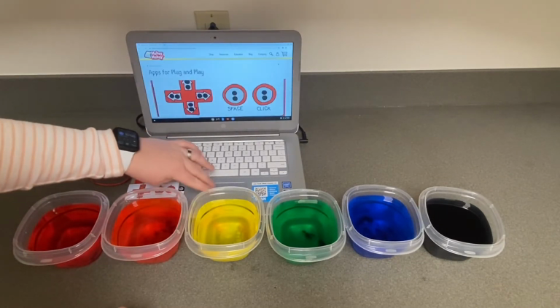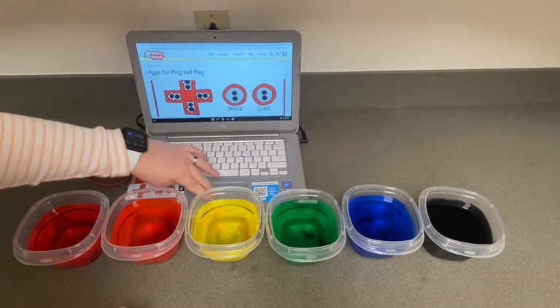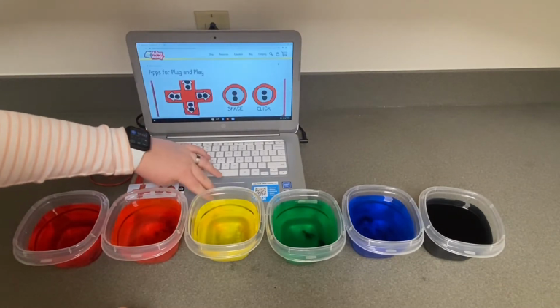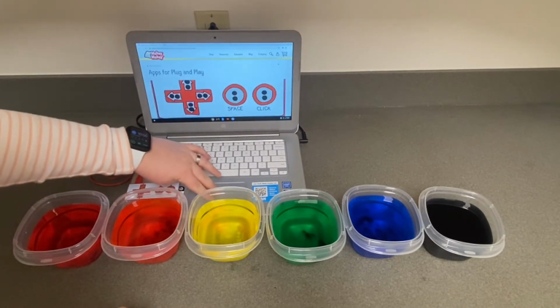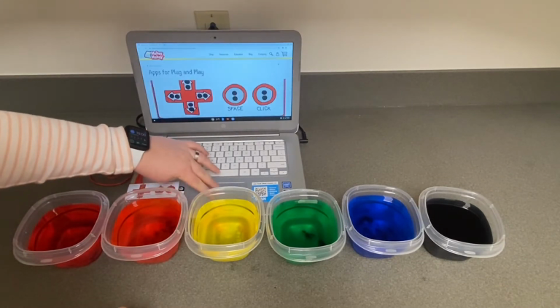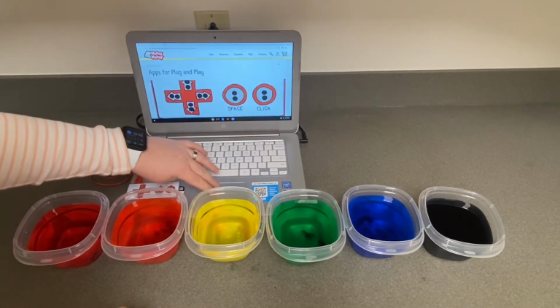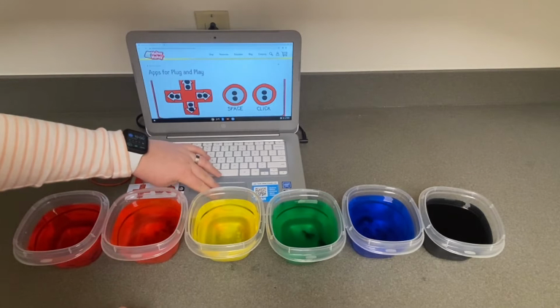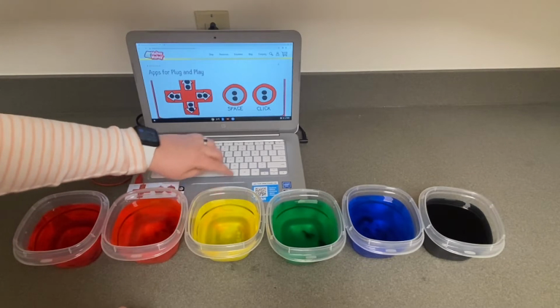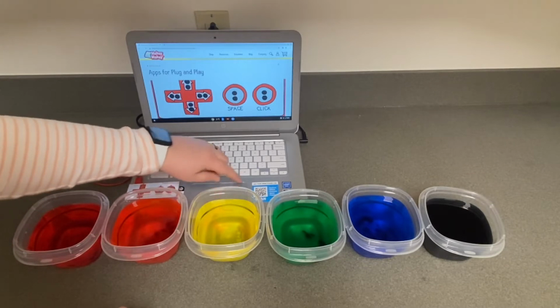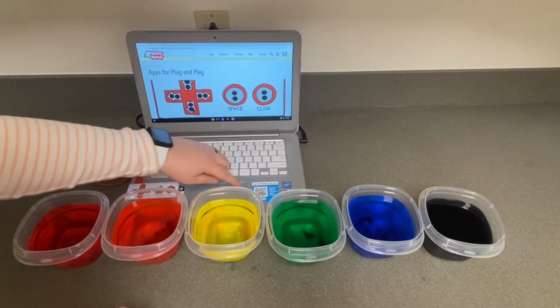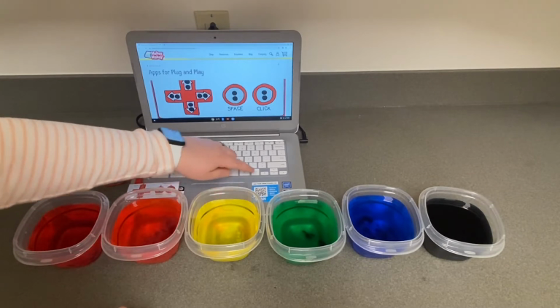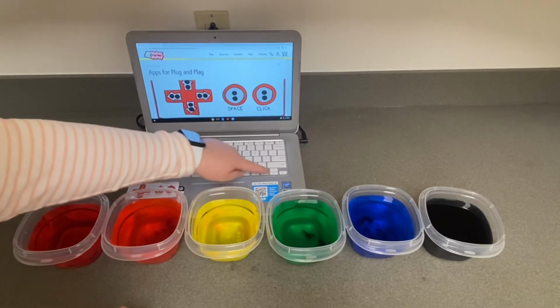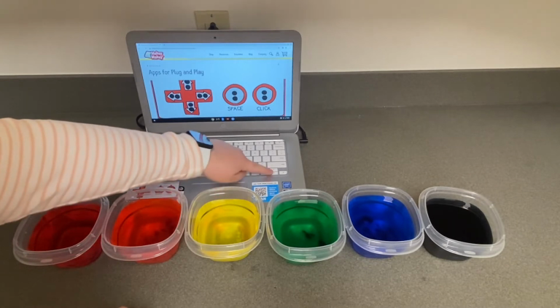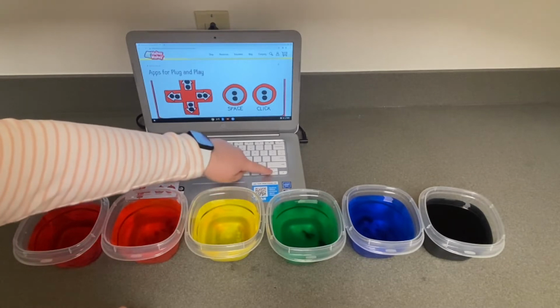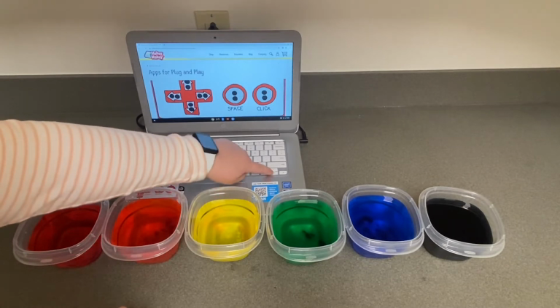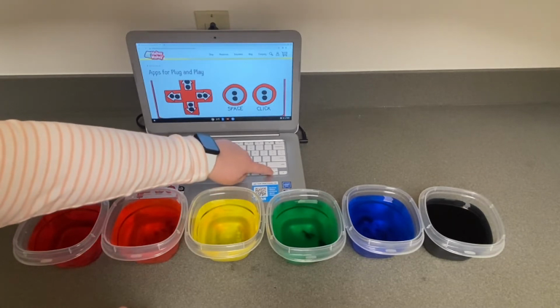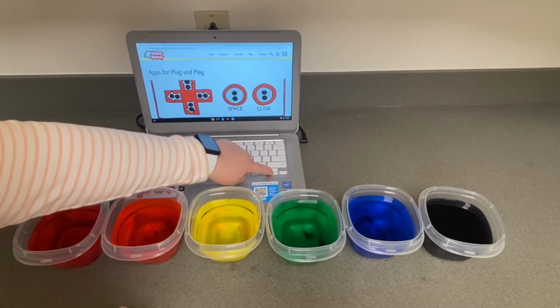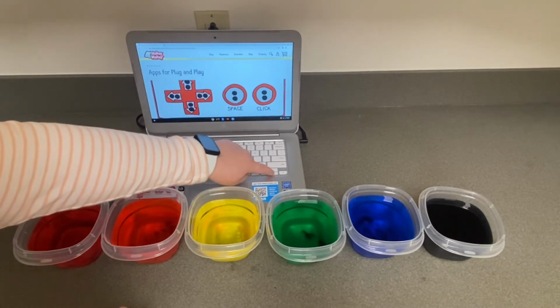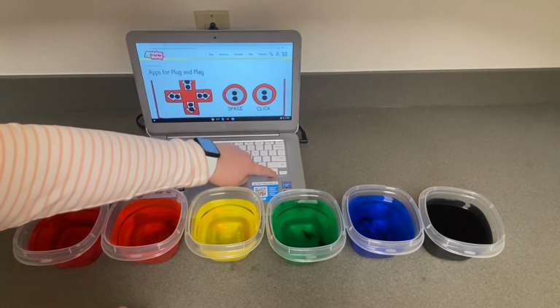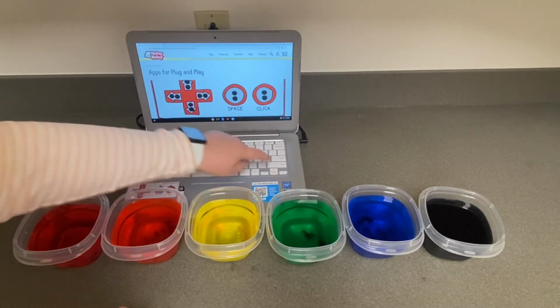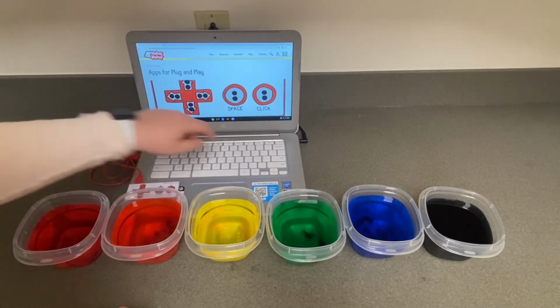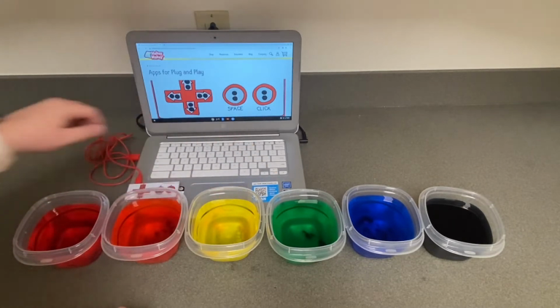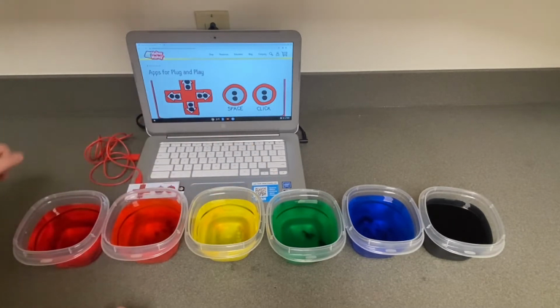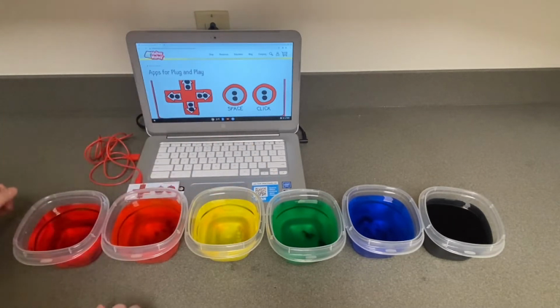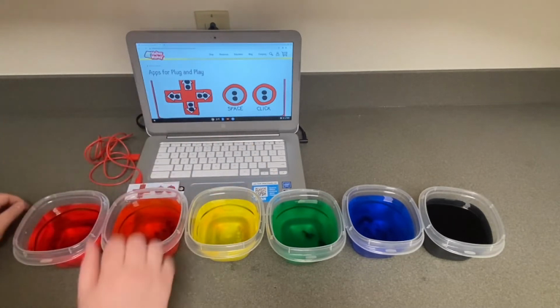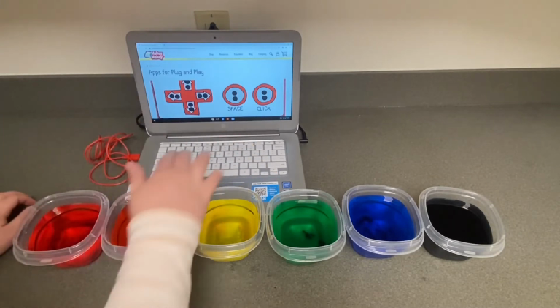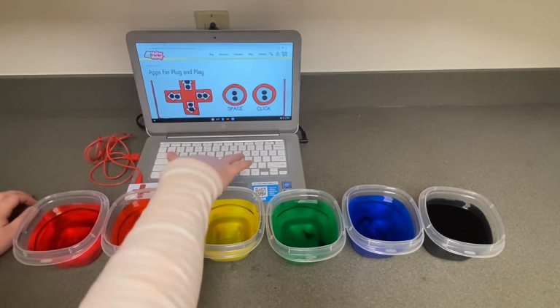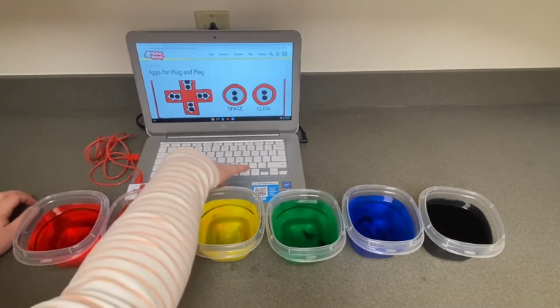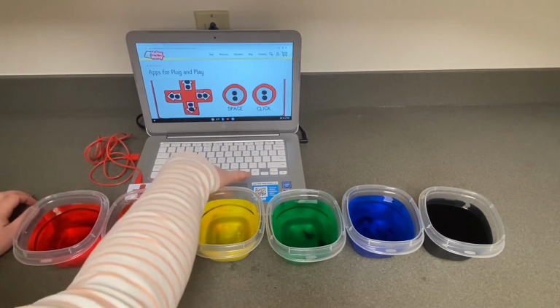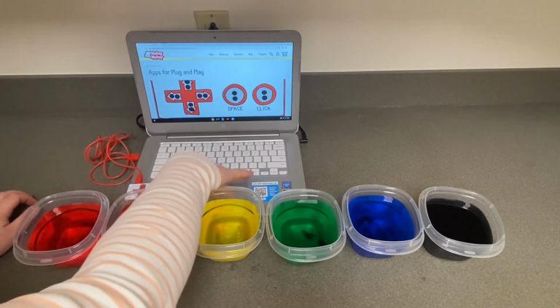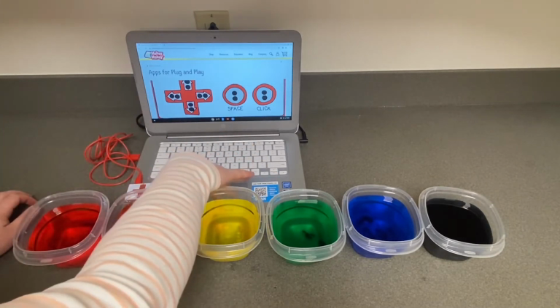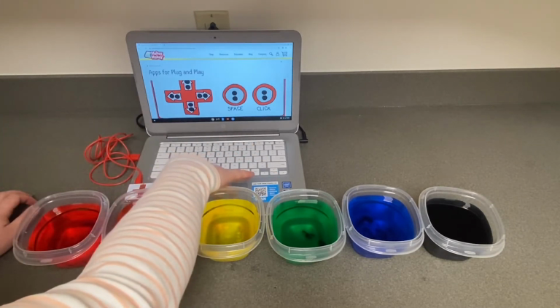You can scroll through all the MakeyMakey Apps. Click the second one down called Piano.